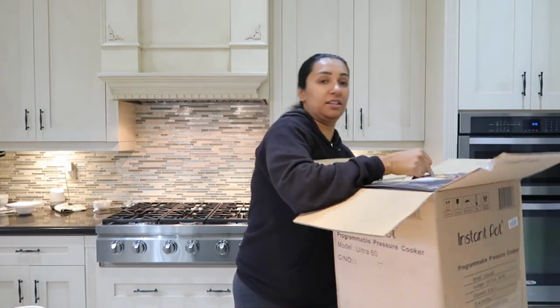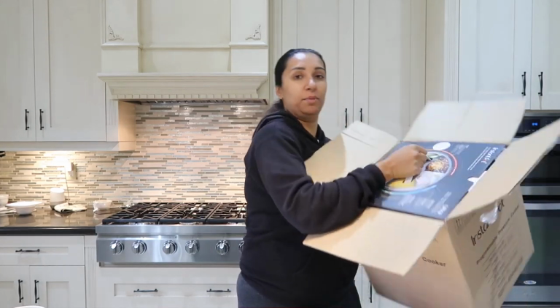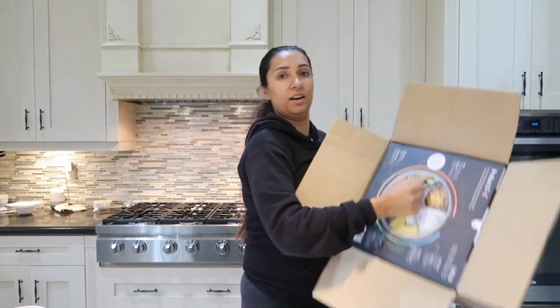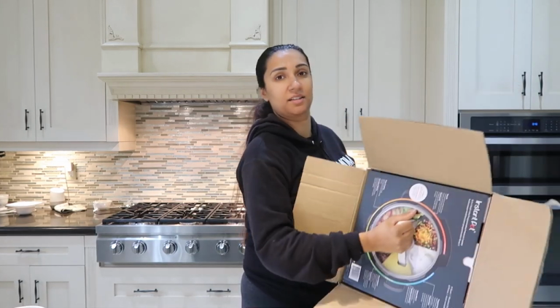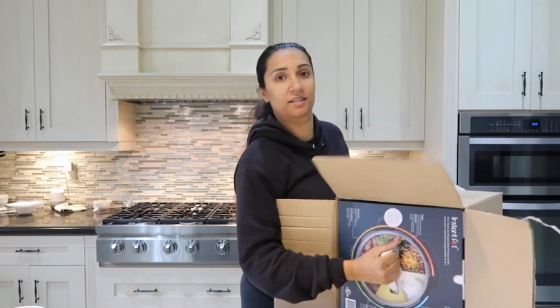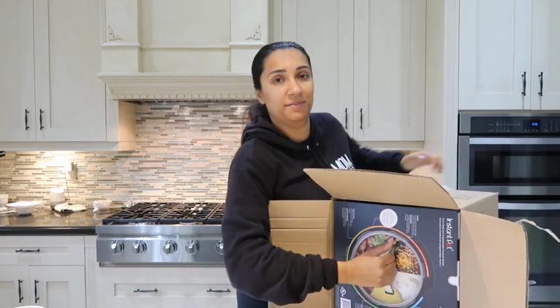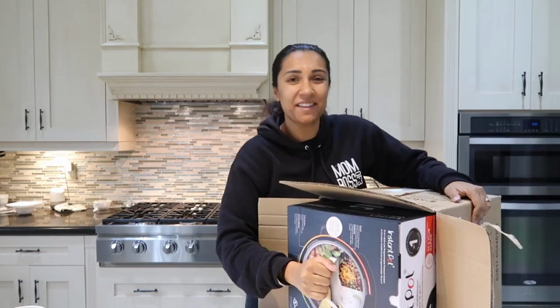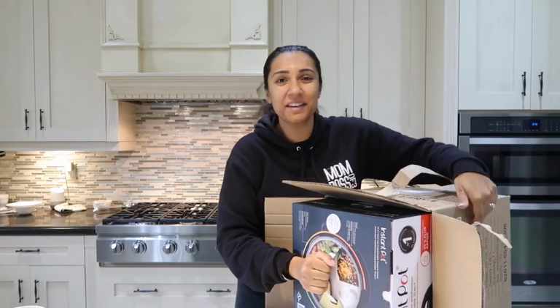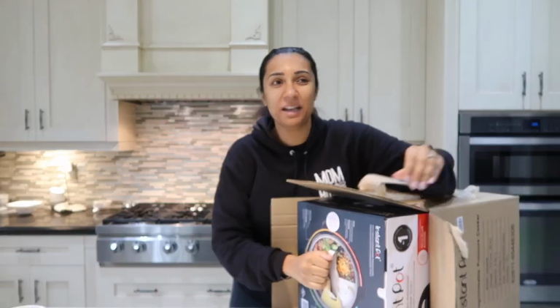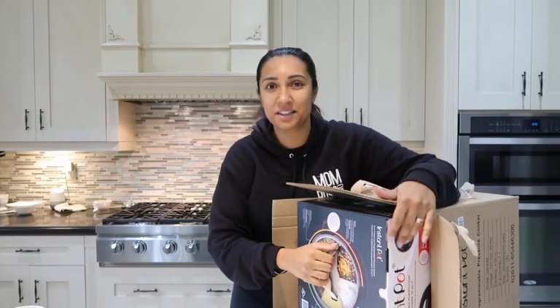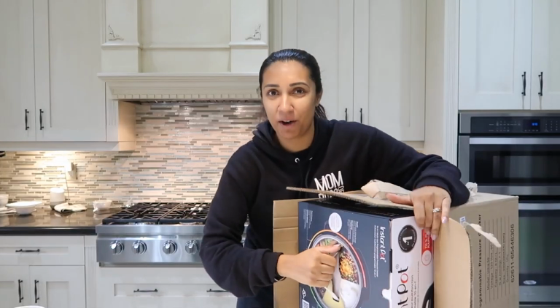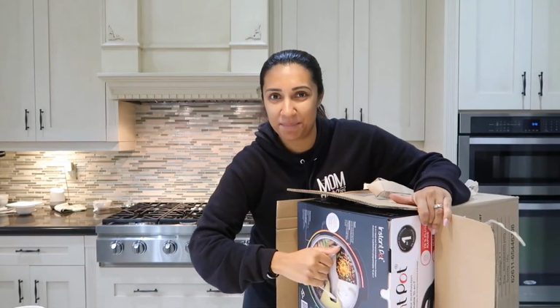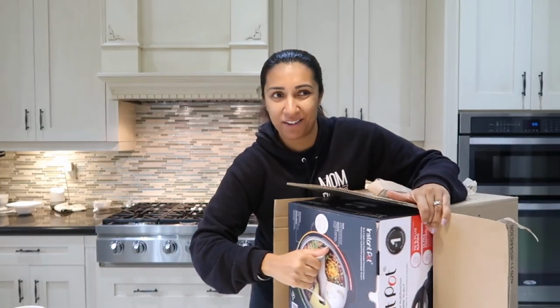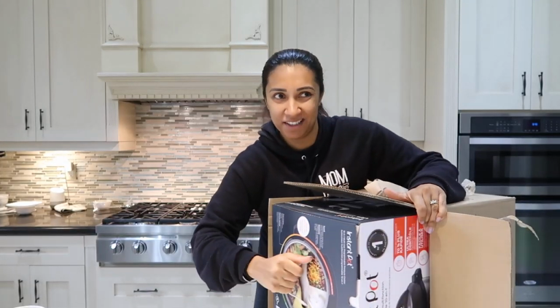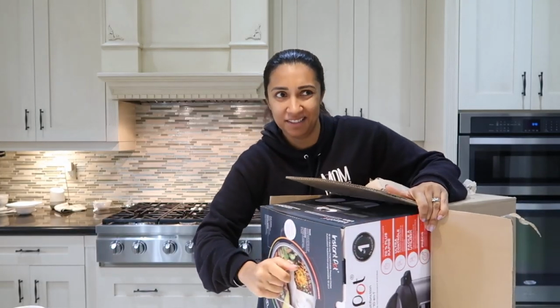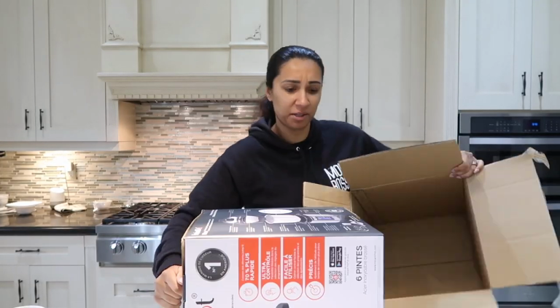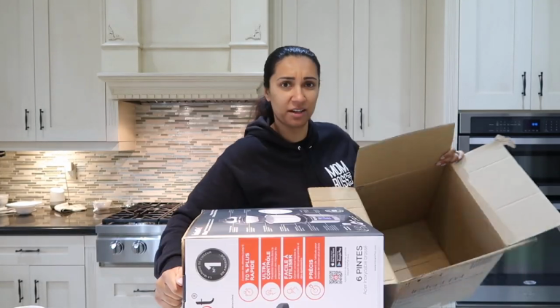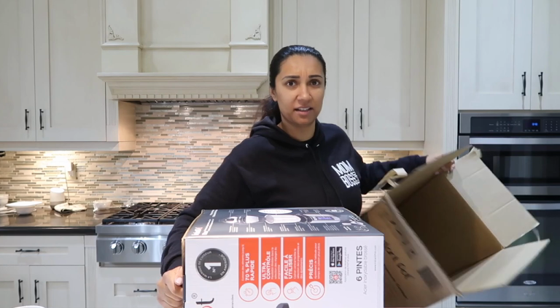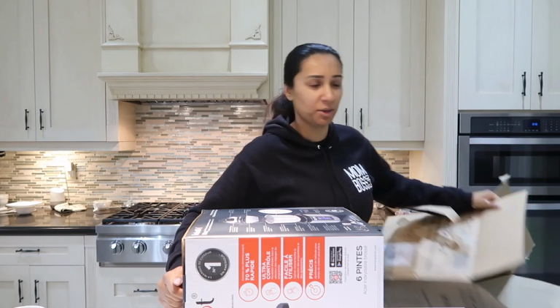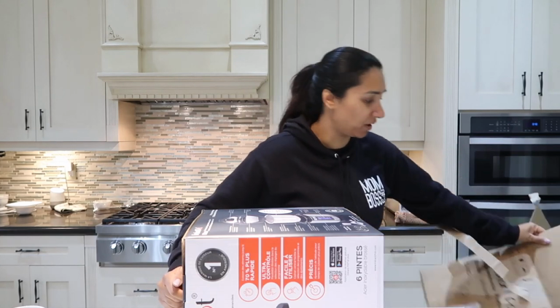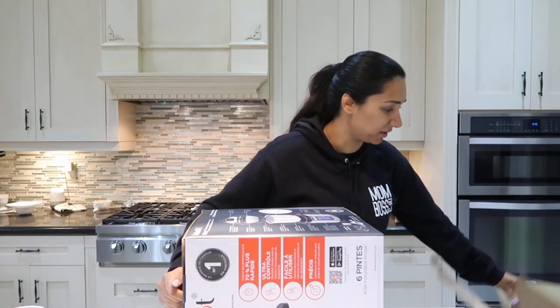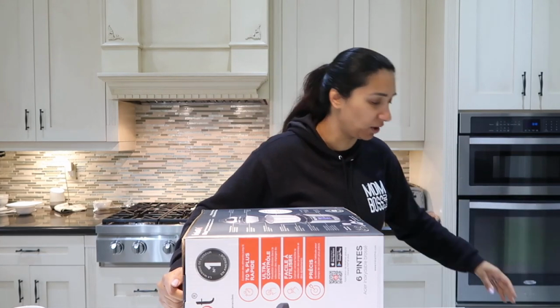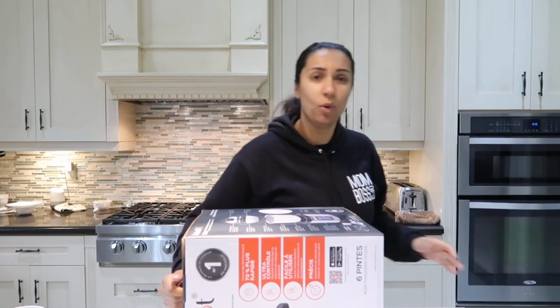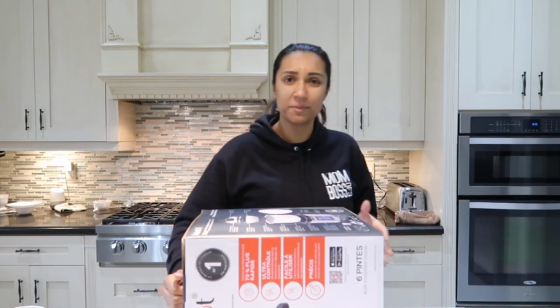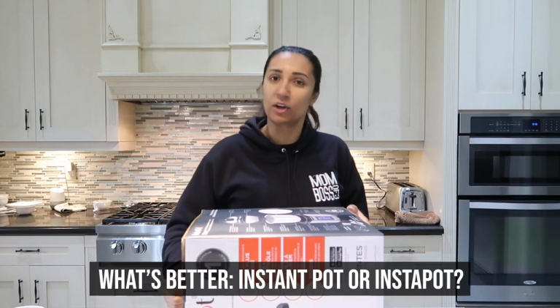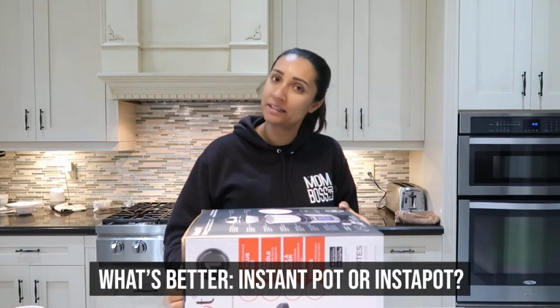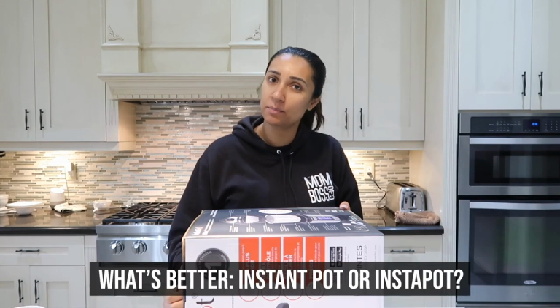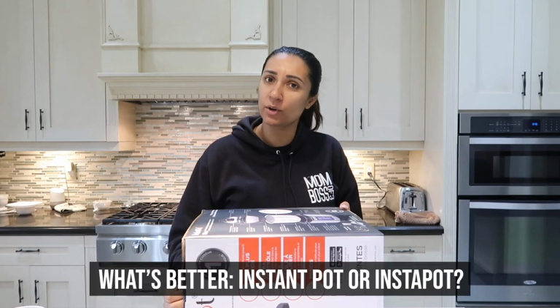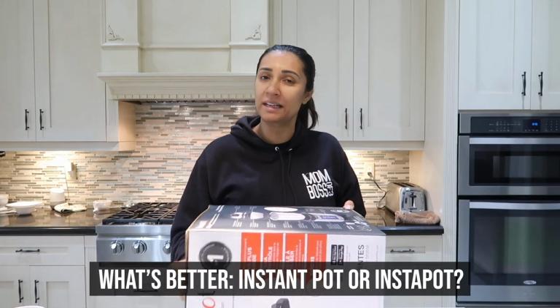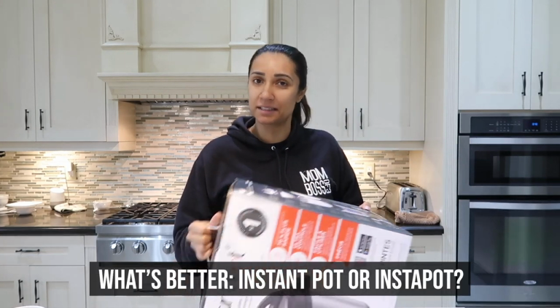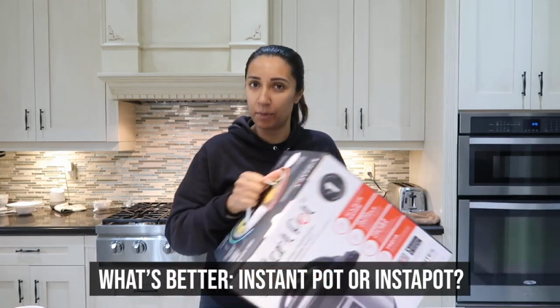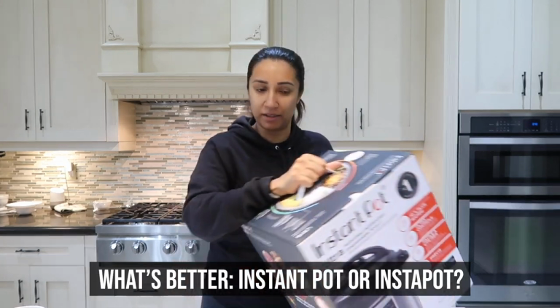Instant Pot. I think the name Instapot is better, isn't it? What do you guys think? Let me know in the comments down below — what's better, Instant Pot or Instapot?